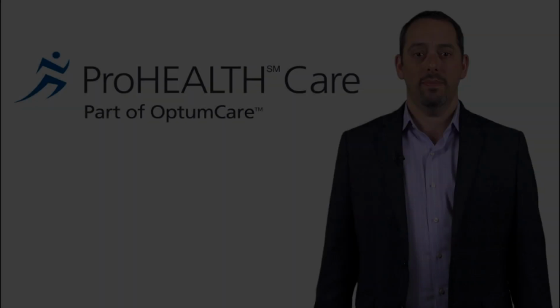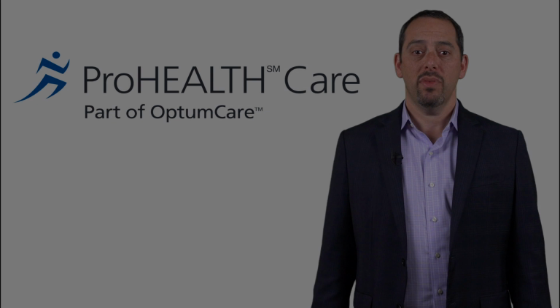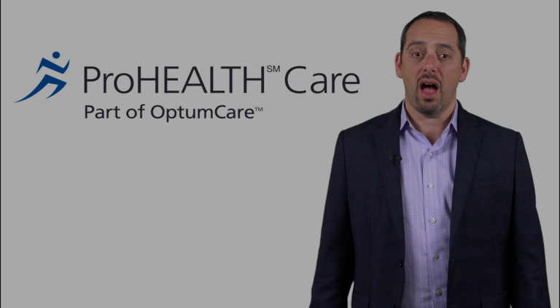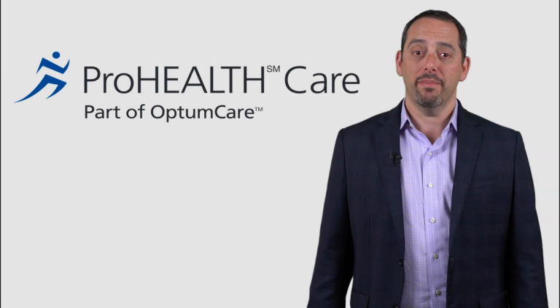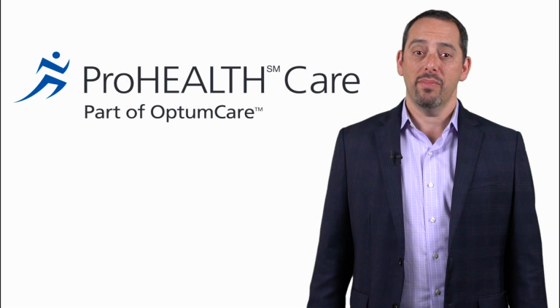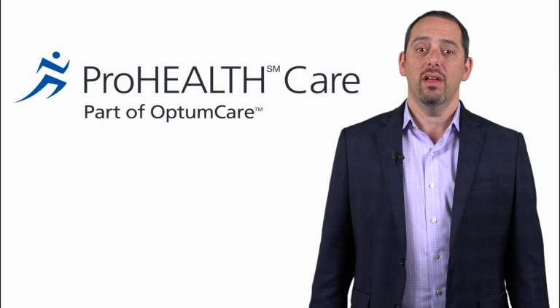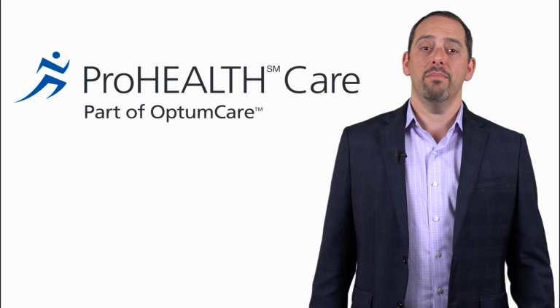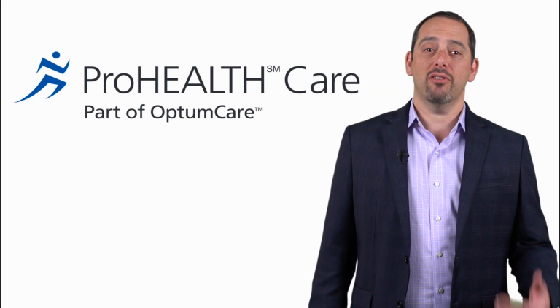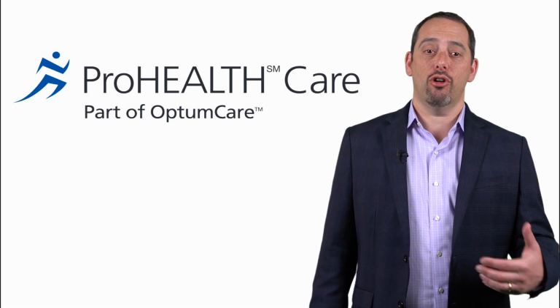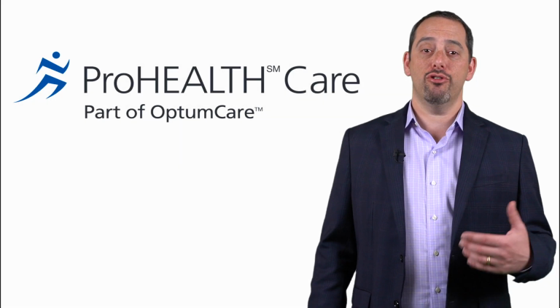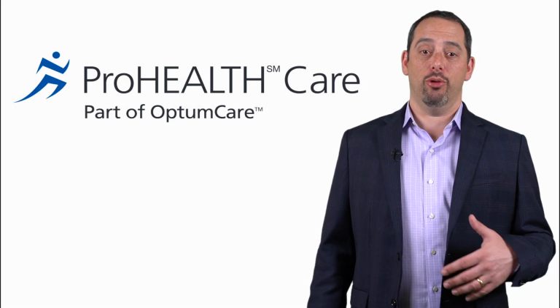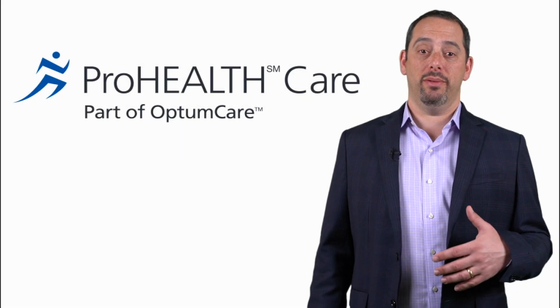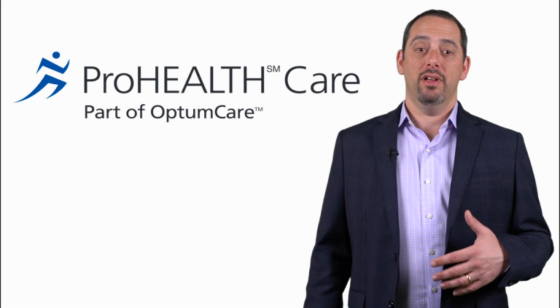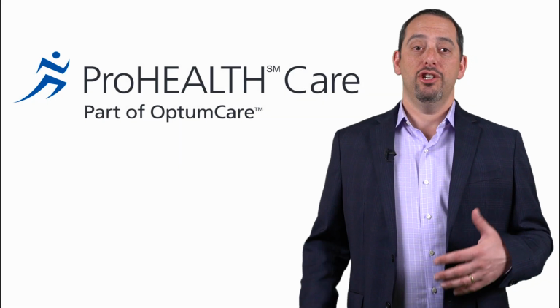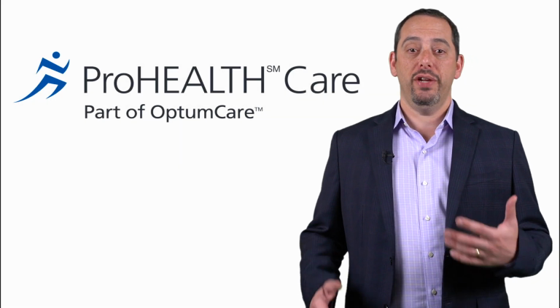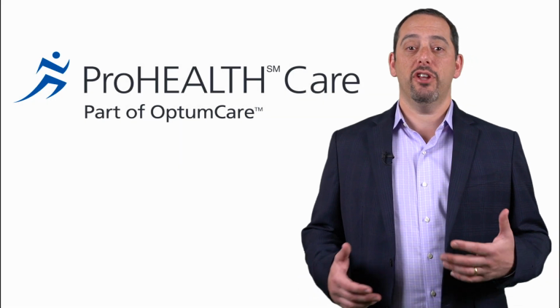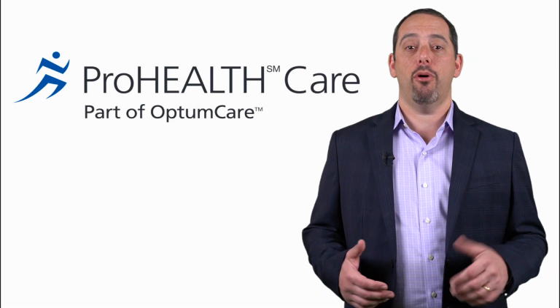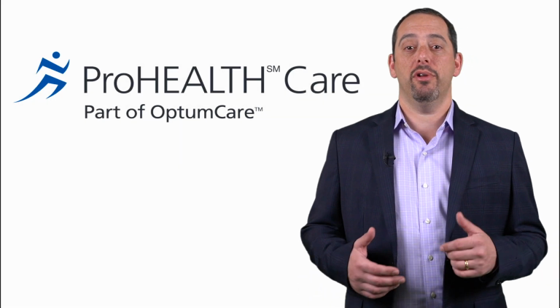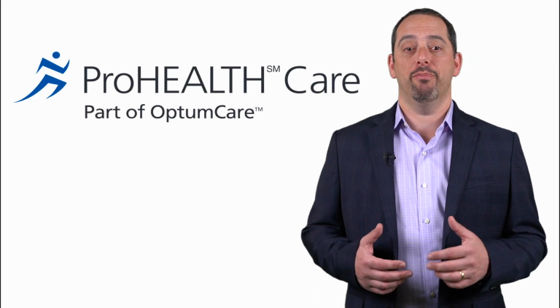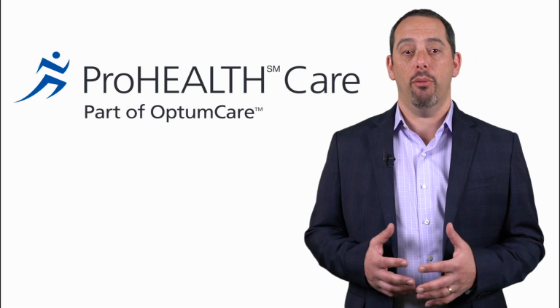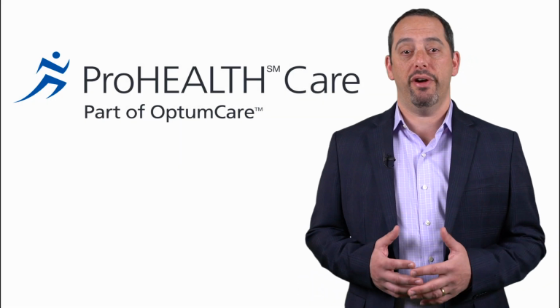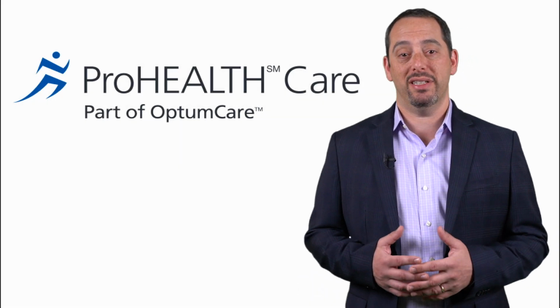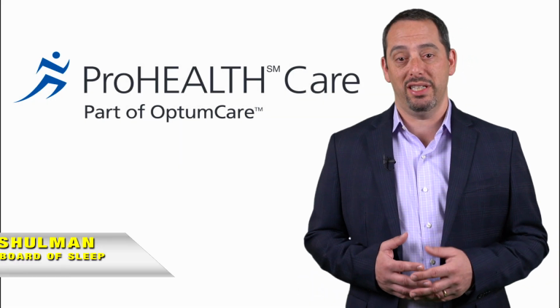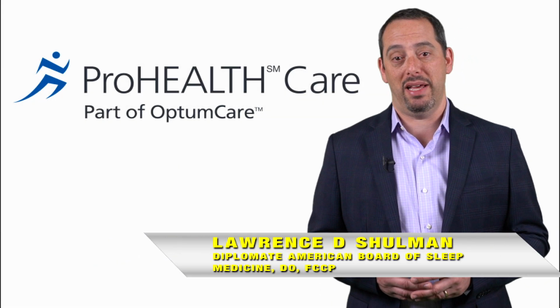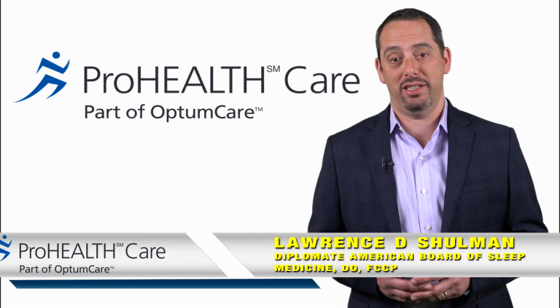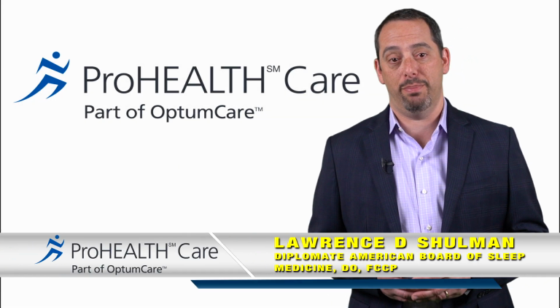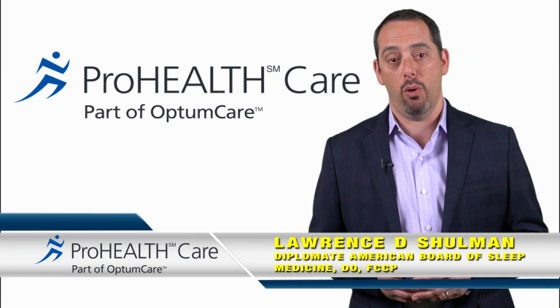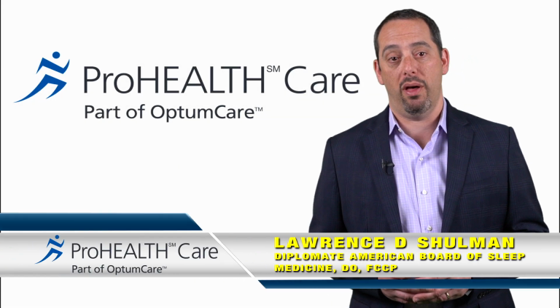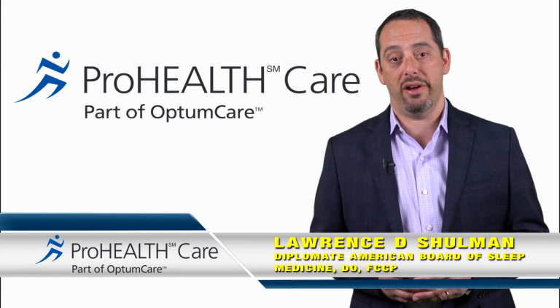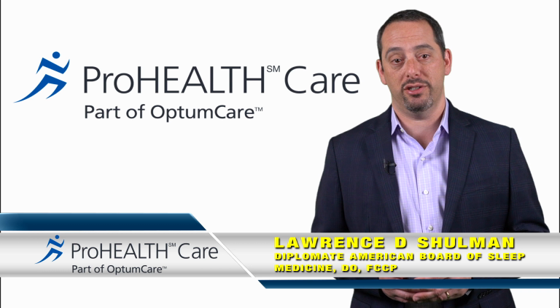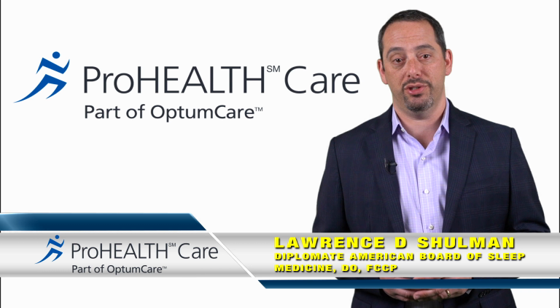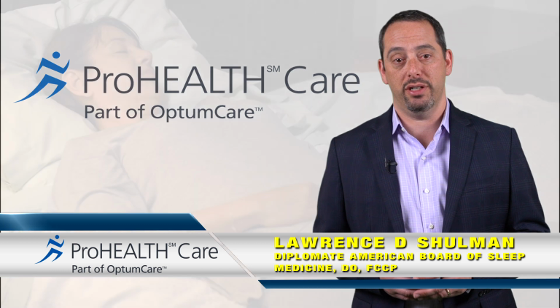Hi, I'm Dr. Lawrence Shulman, Chief of the Department of Pulmonary and Sleep Medicine at ProHealthcare Associates.